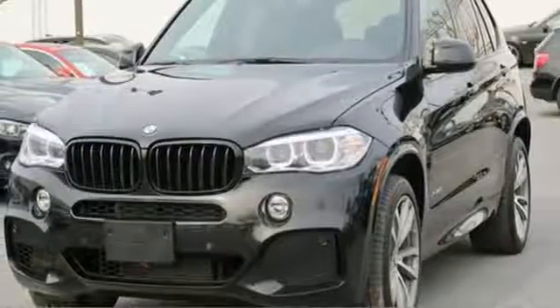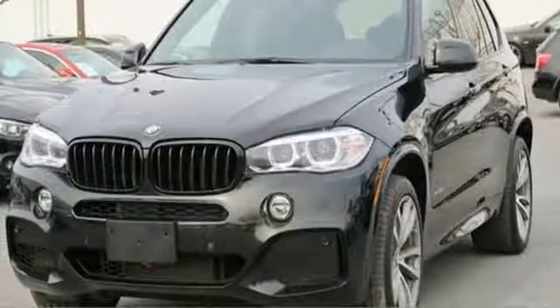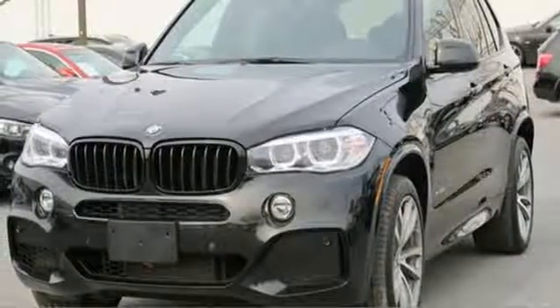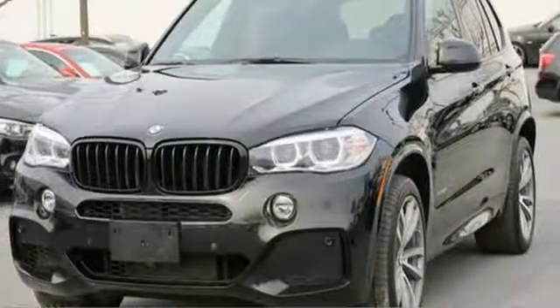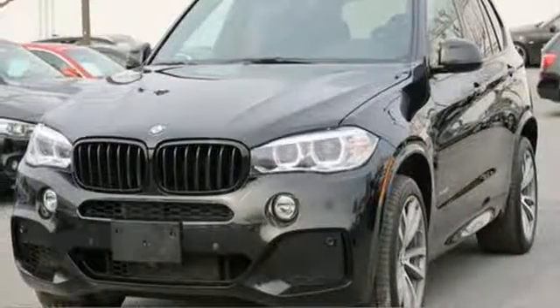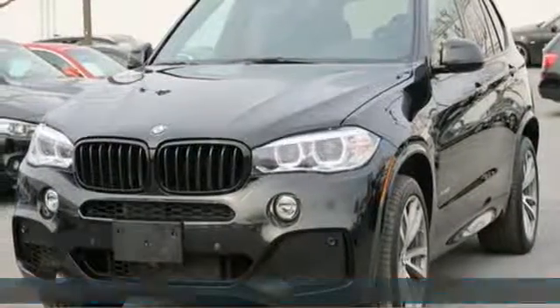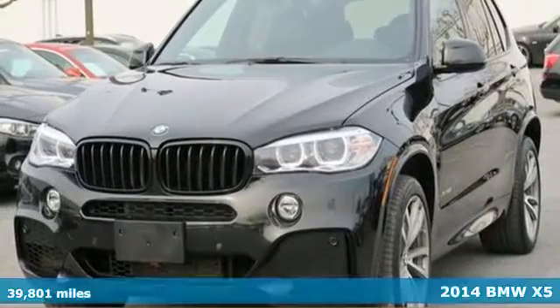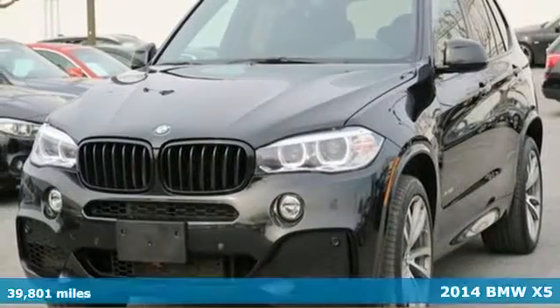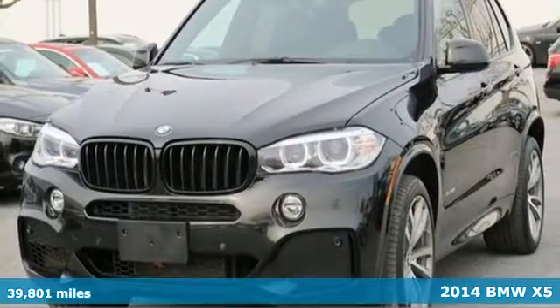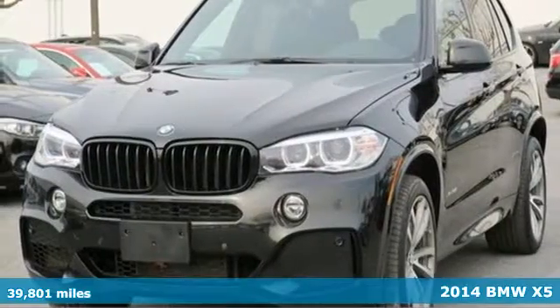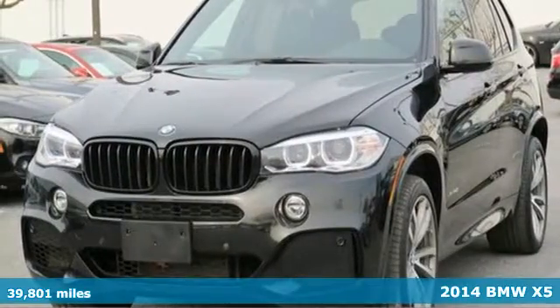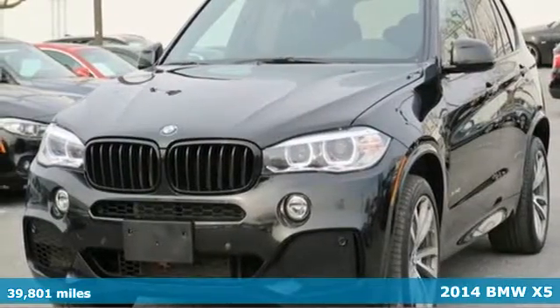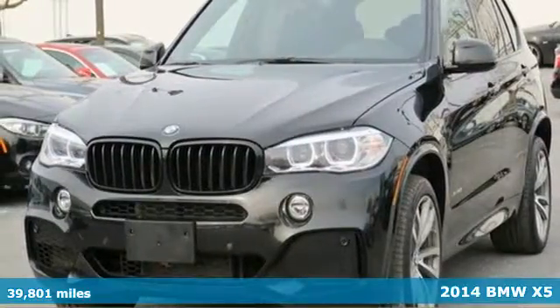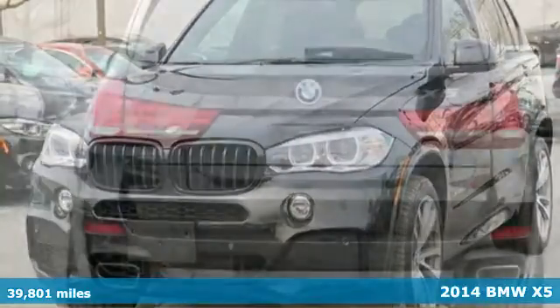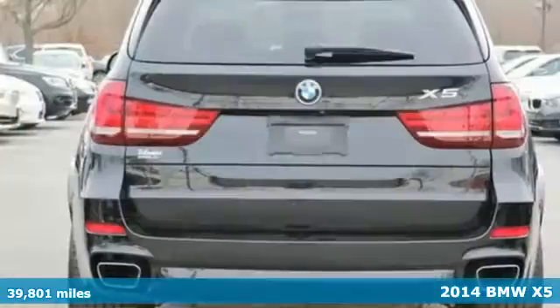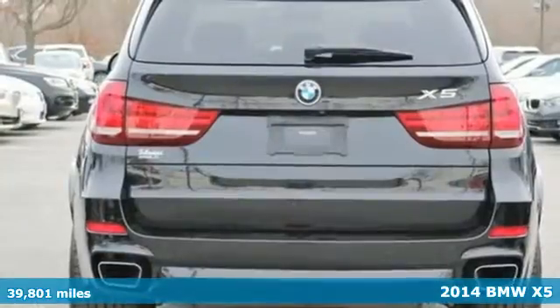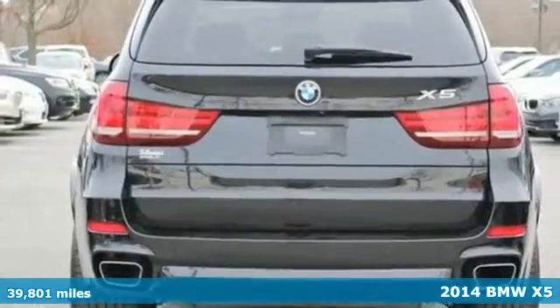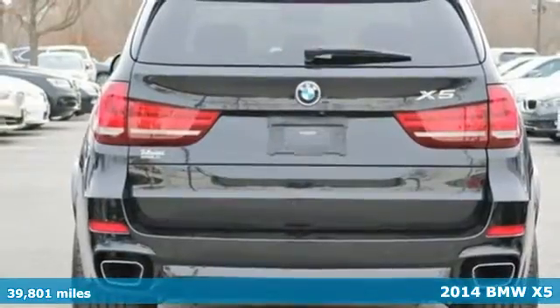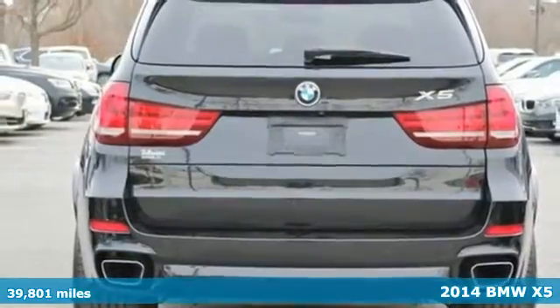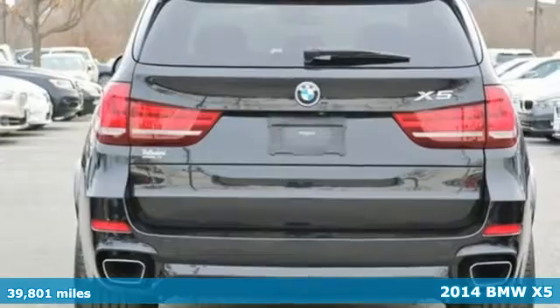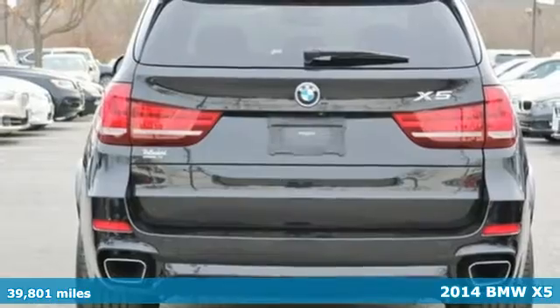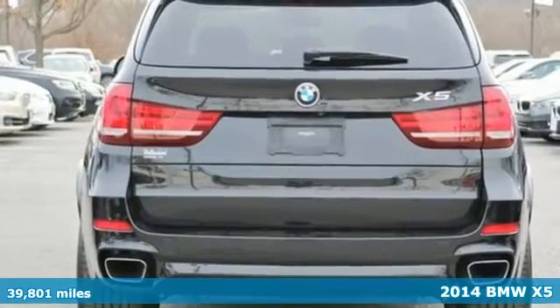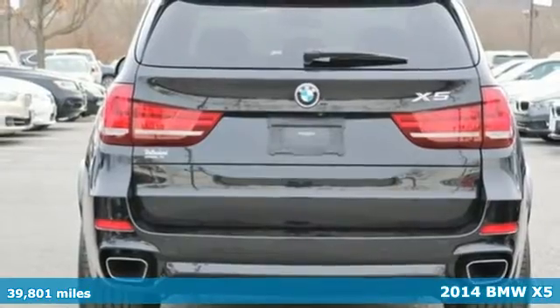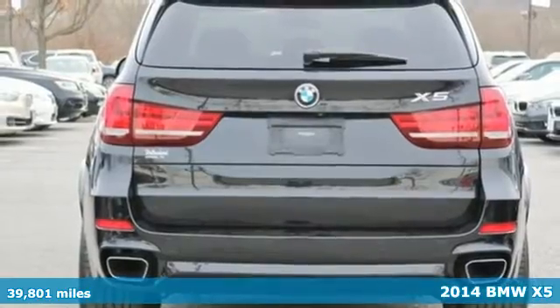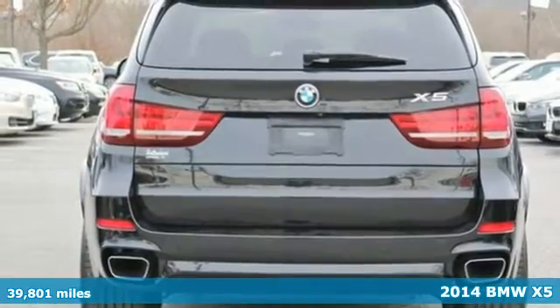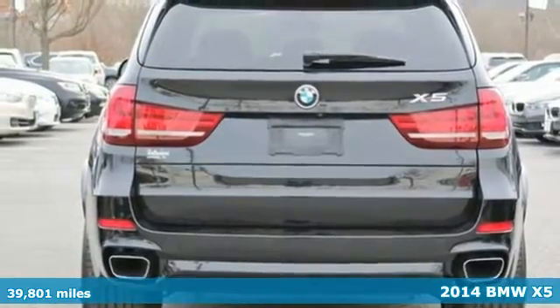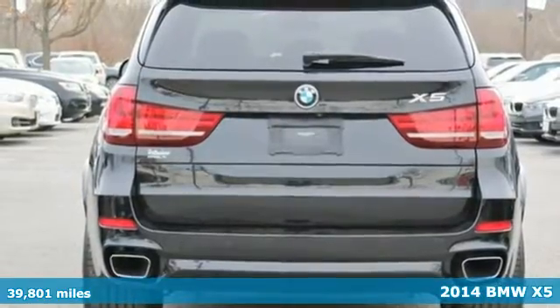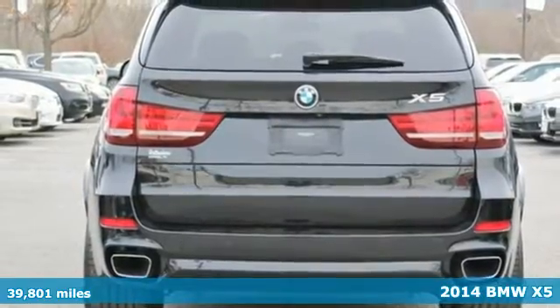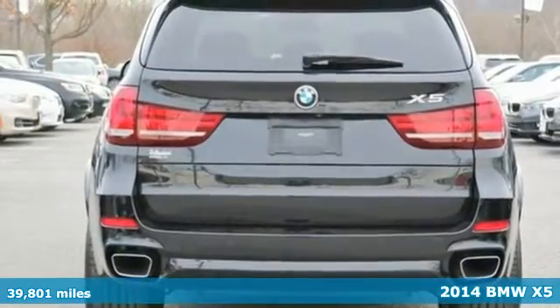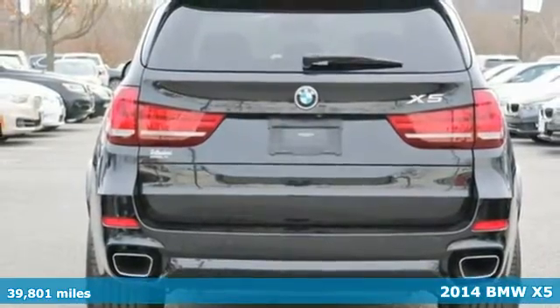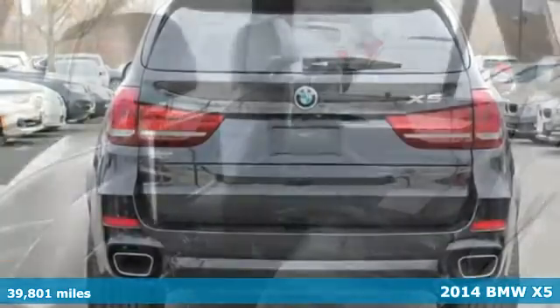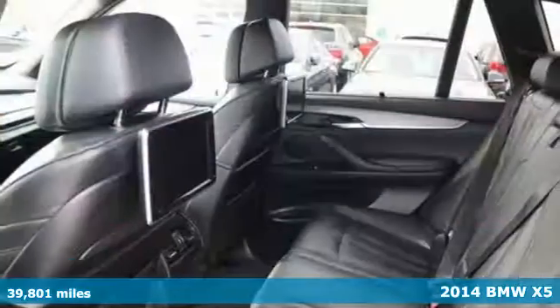Here's a 2014 BMW X5. Turn heads with the sleek and sporty design of this family-friendly SUV.